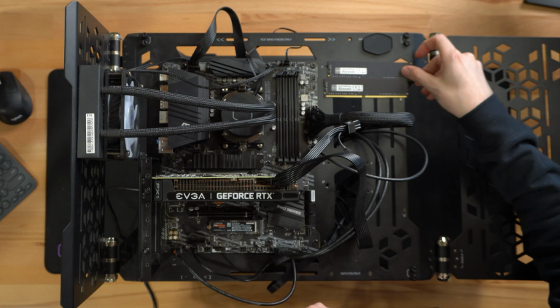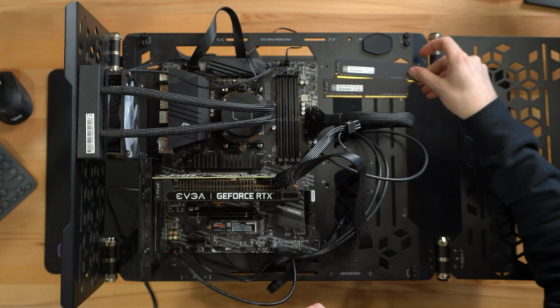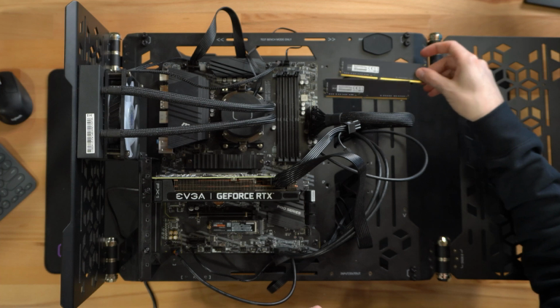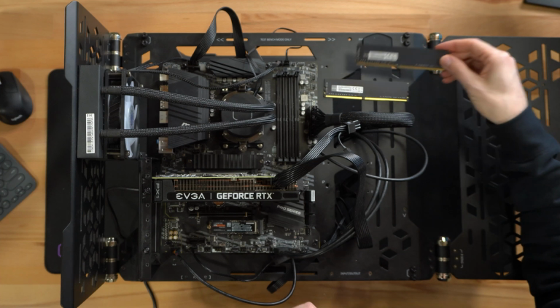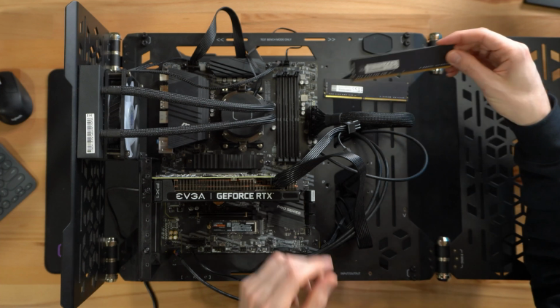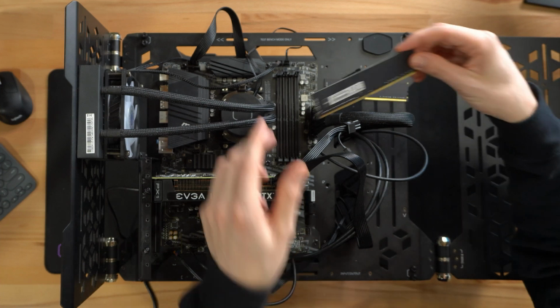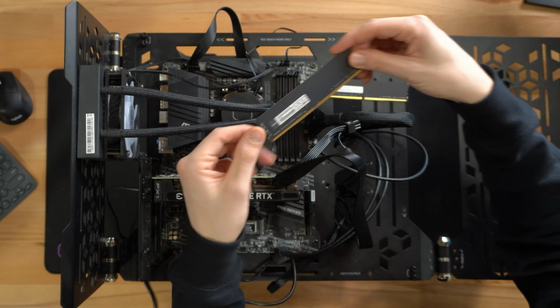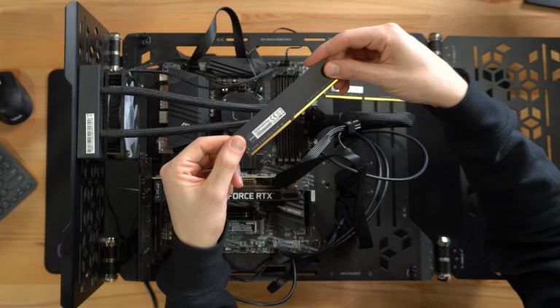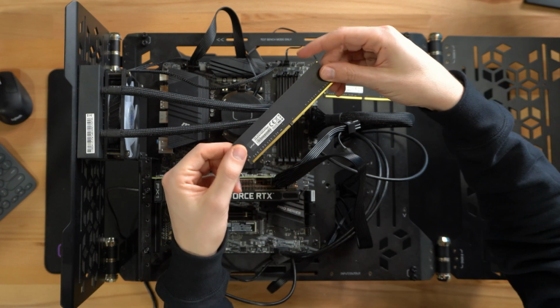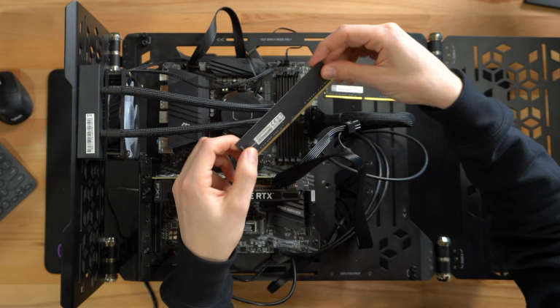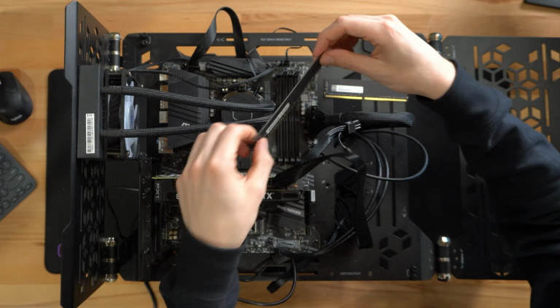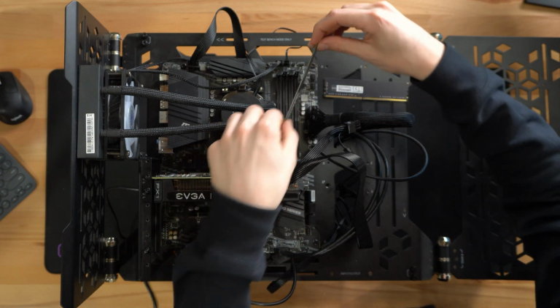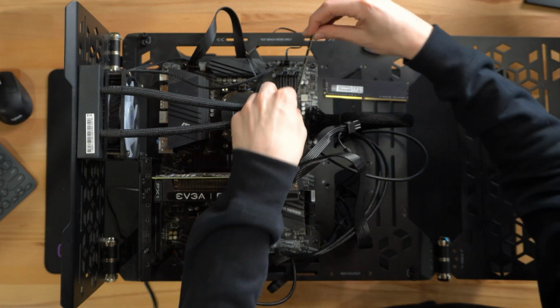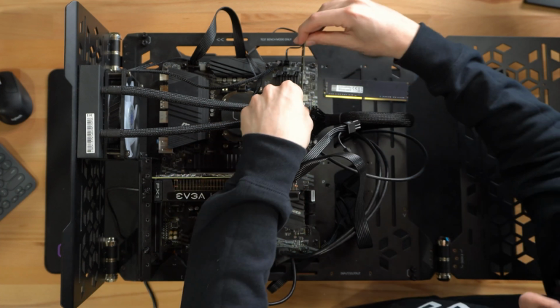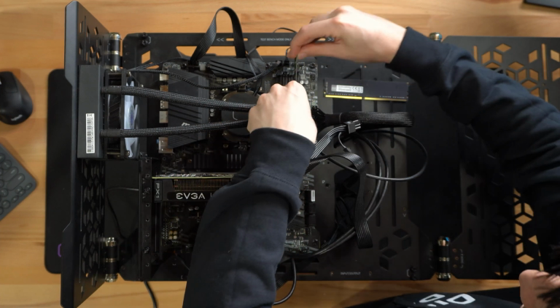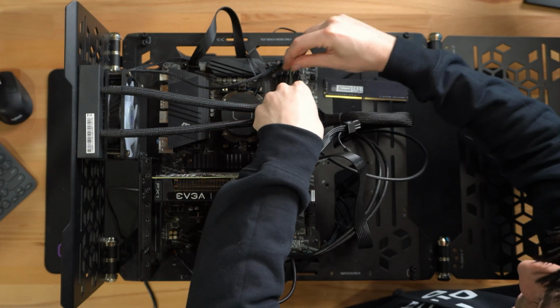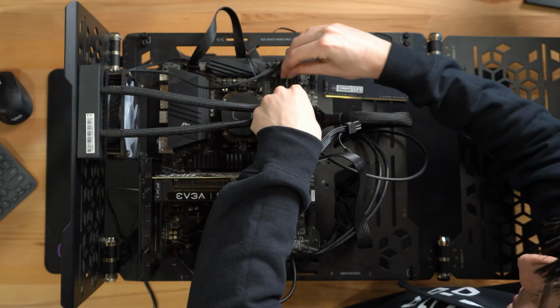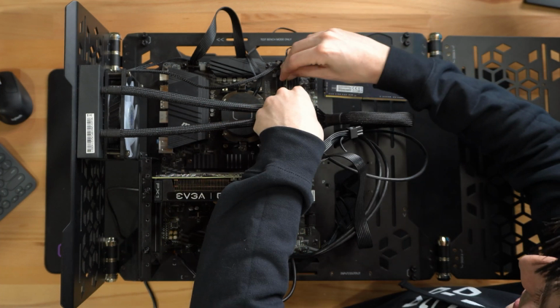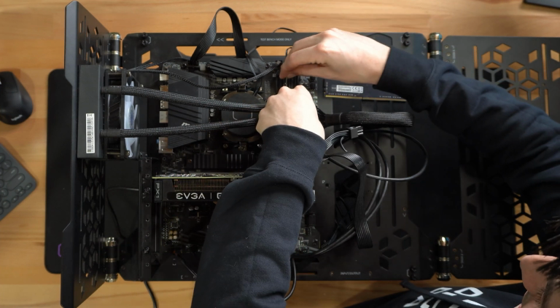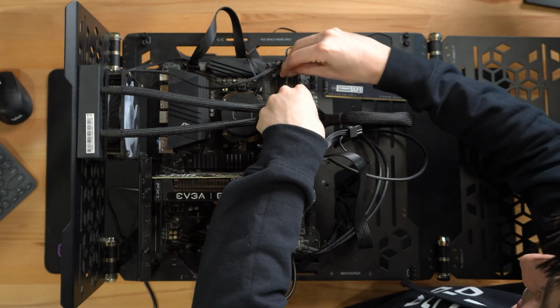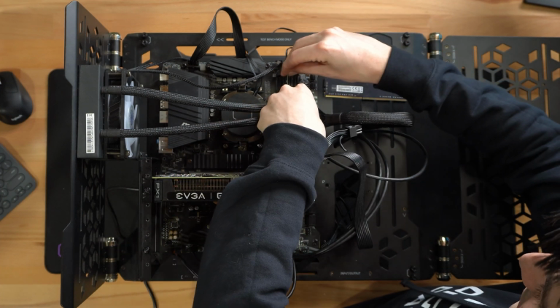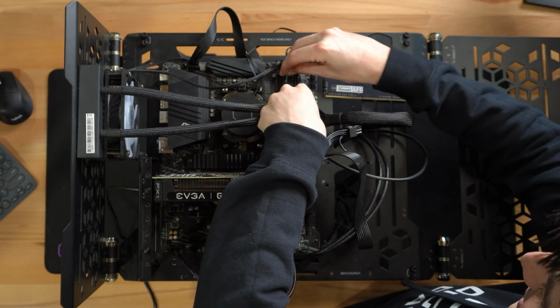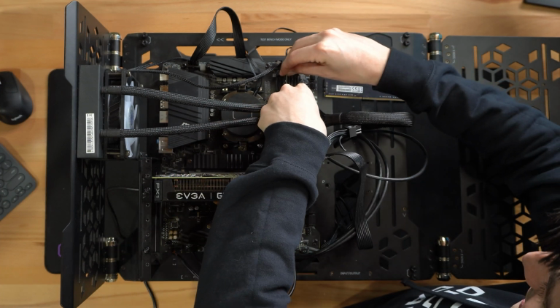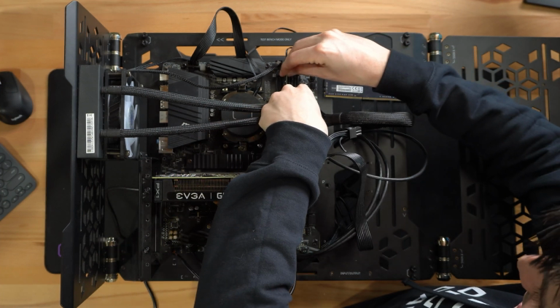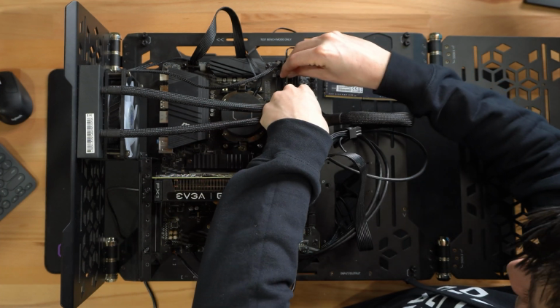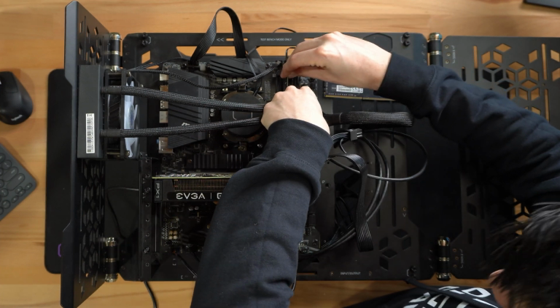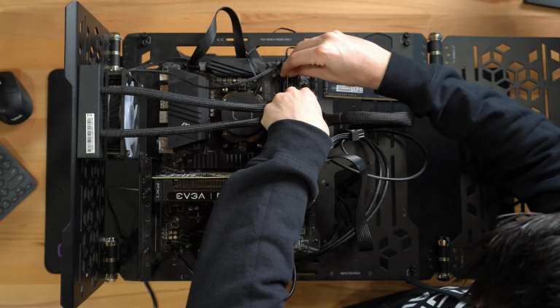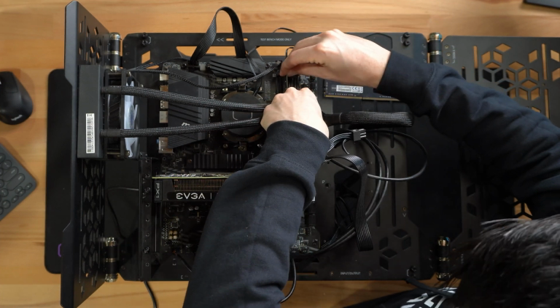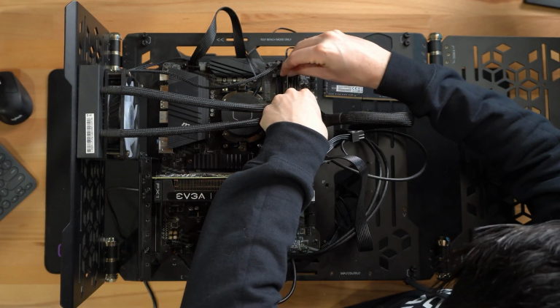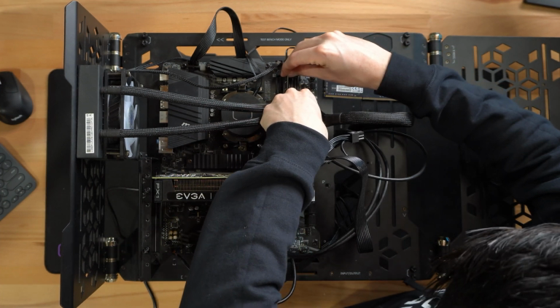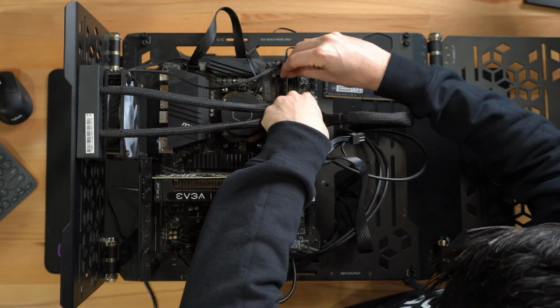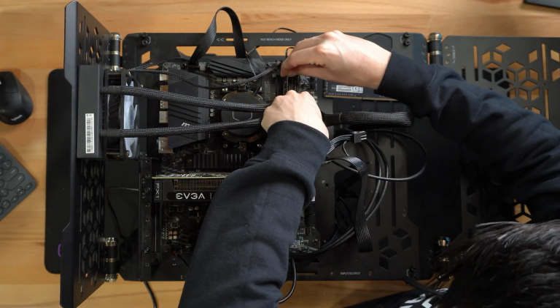Let's get the RAM installed. We have two sticks of 16 gigabytes each.